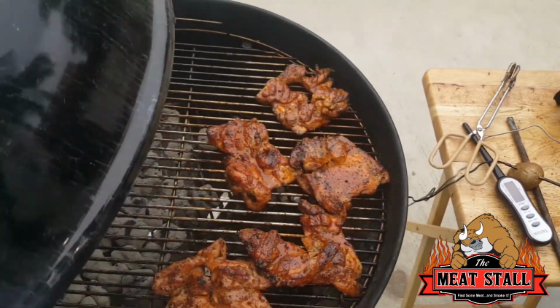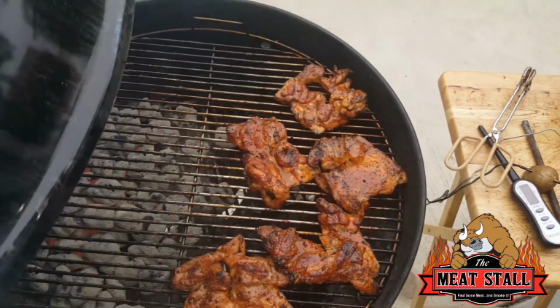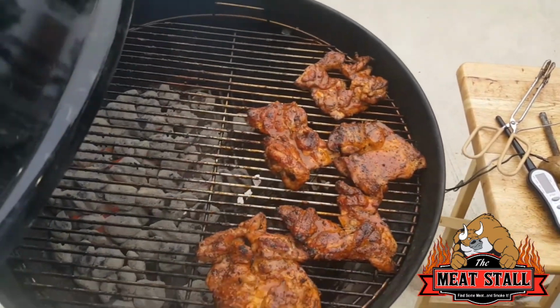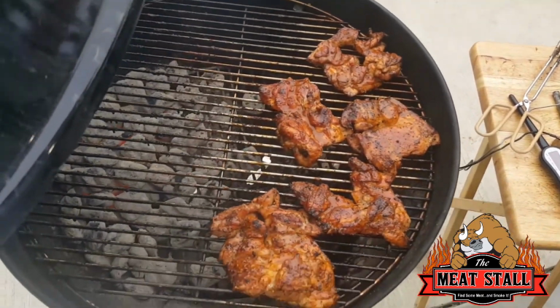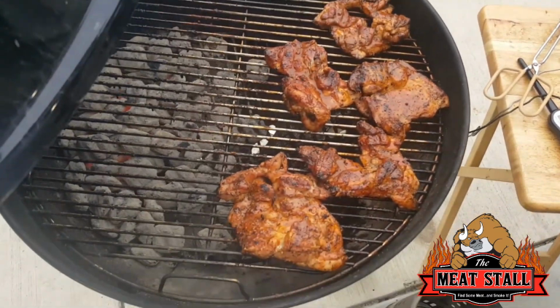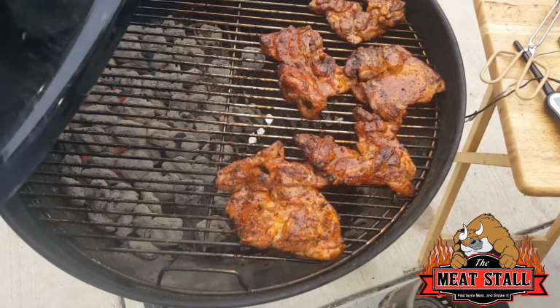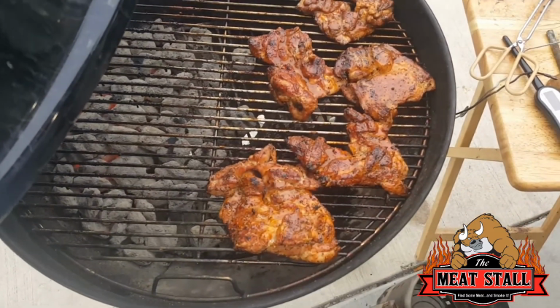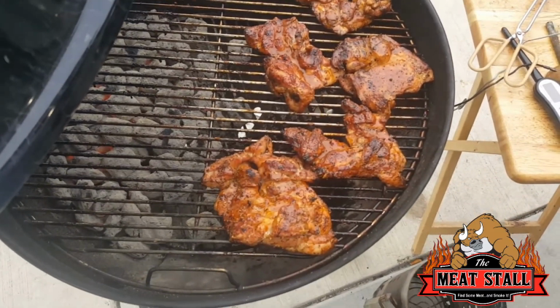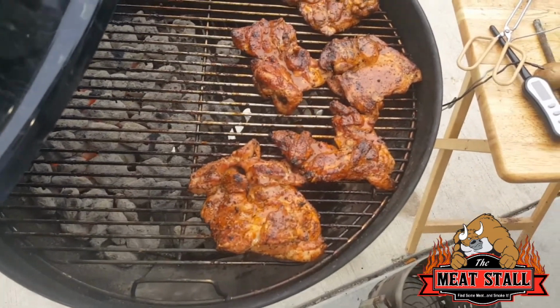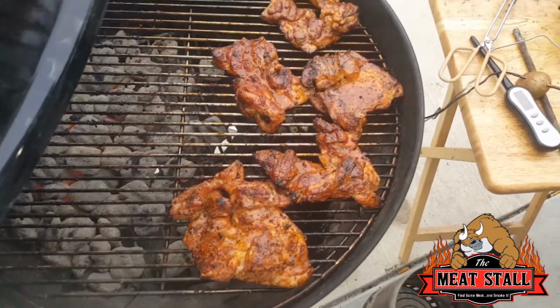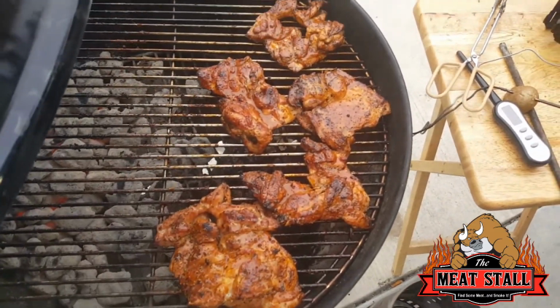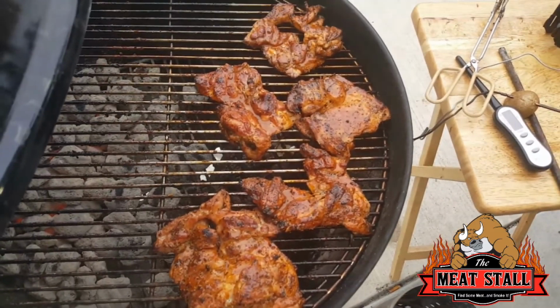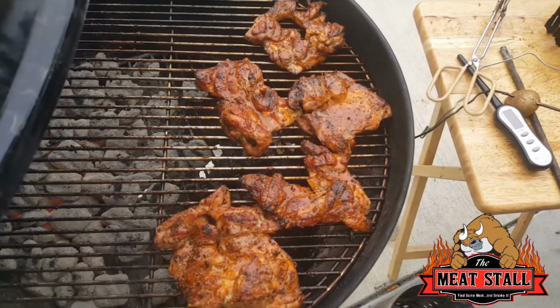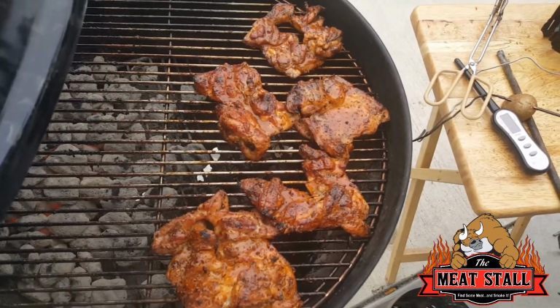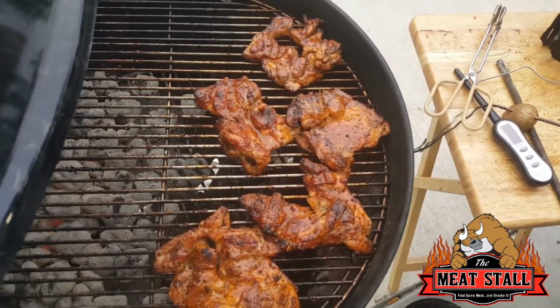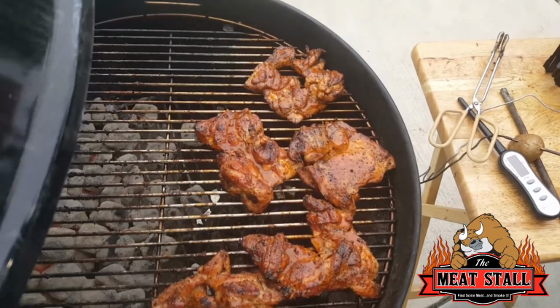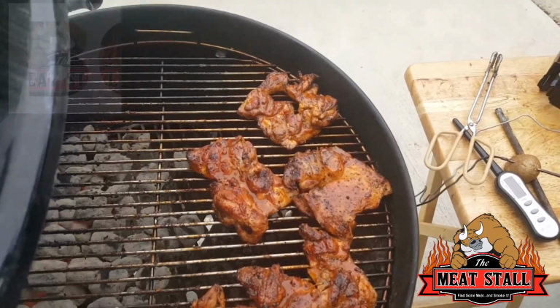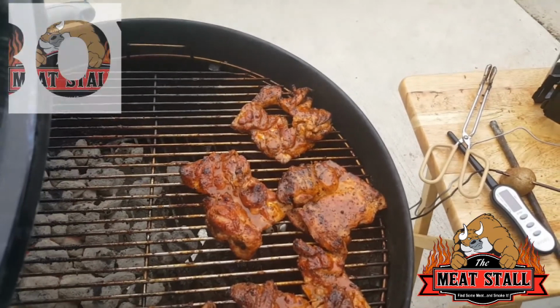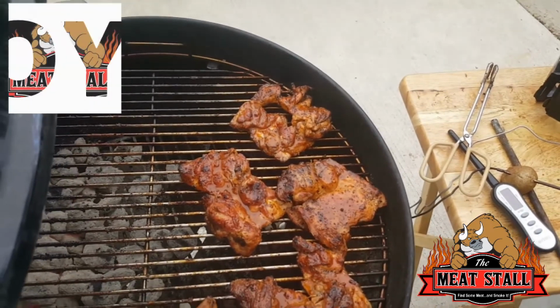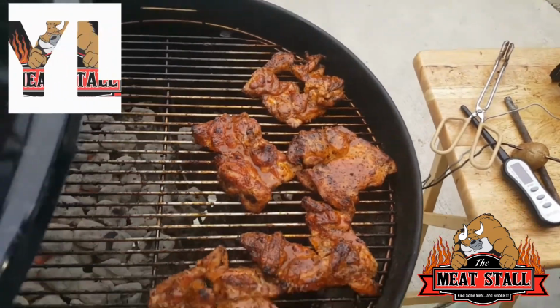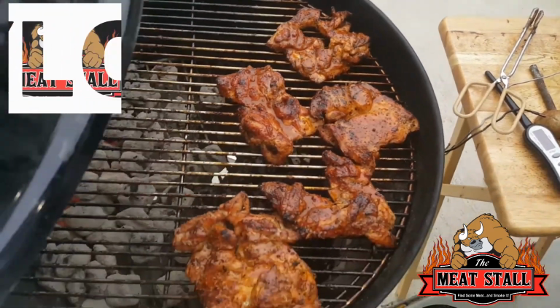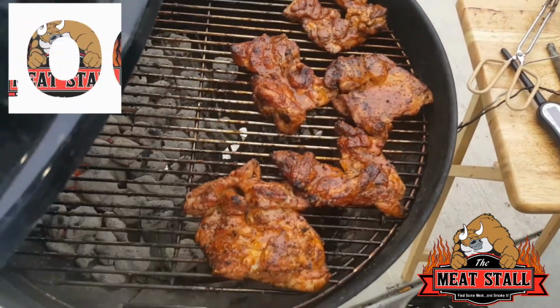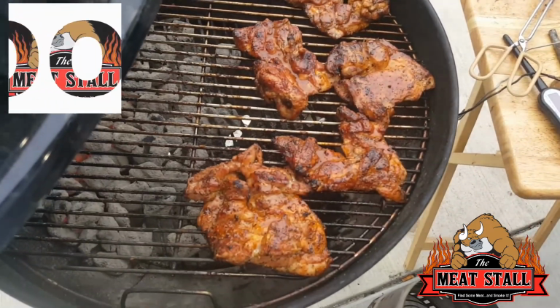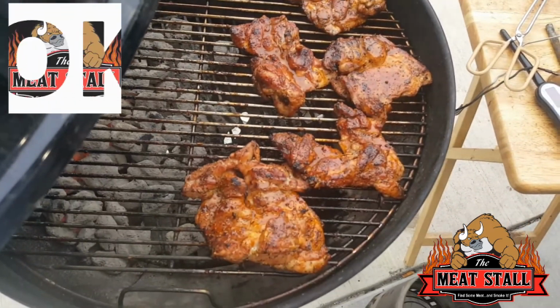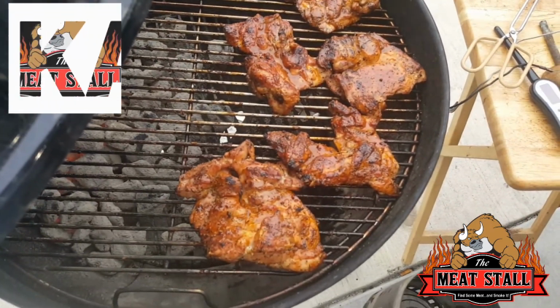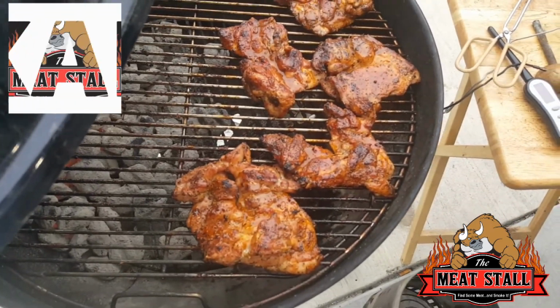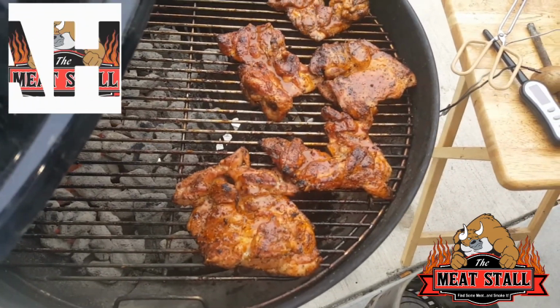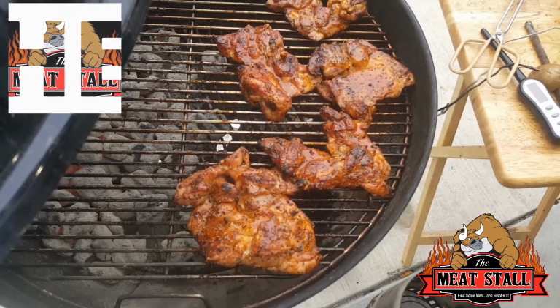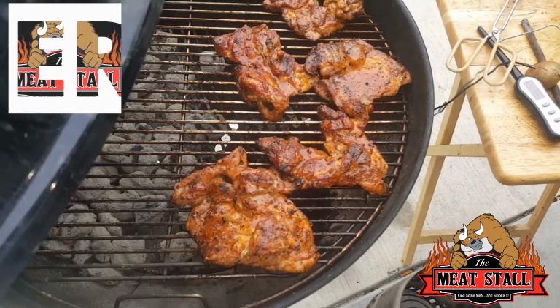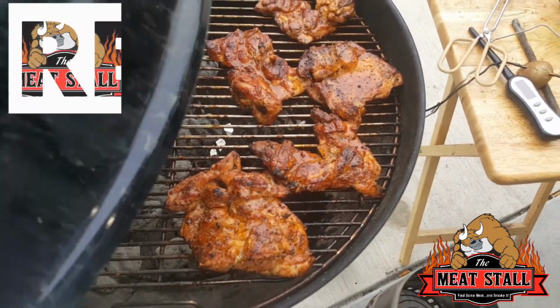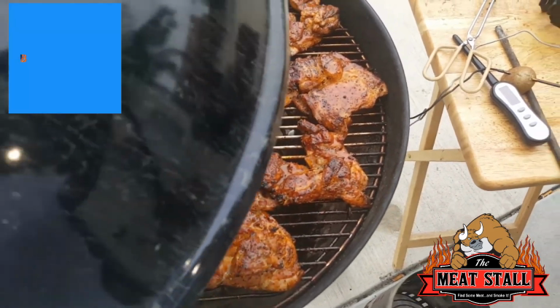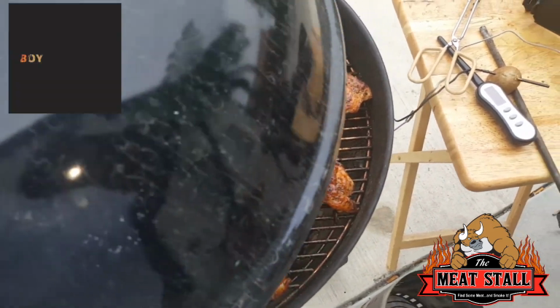Over here on the kettle grill I'm just doing some boneless chicken legs. Coming along pretty good.